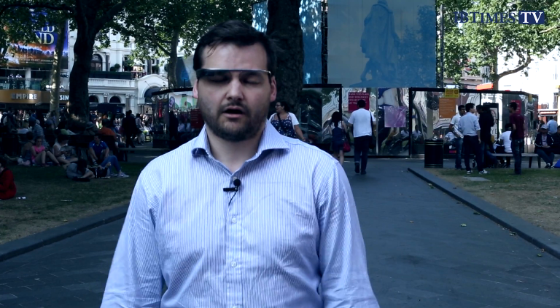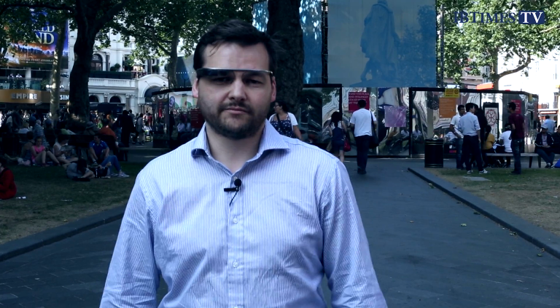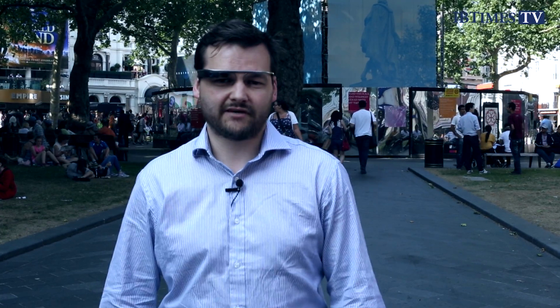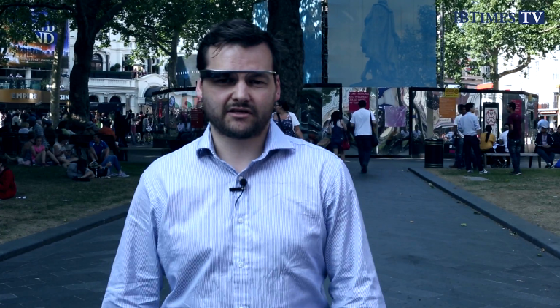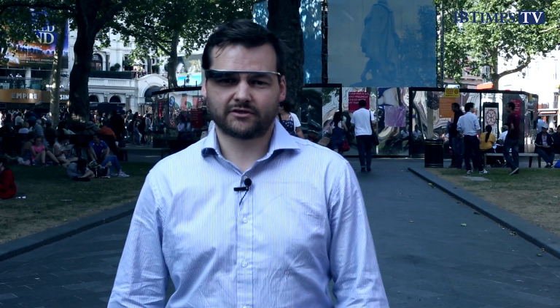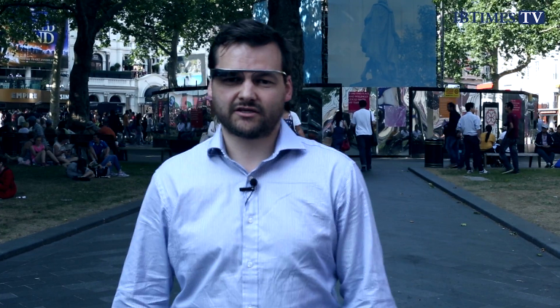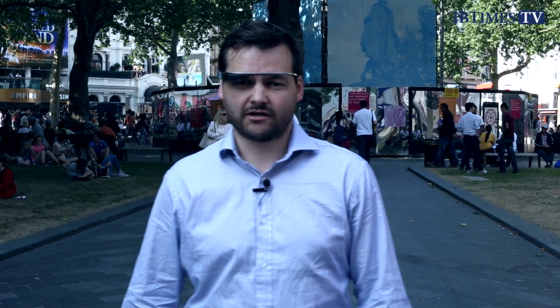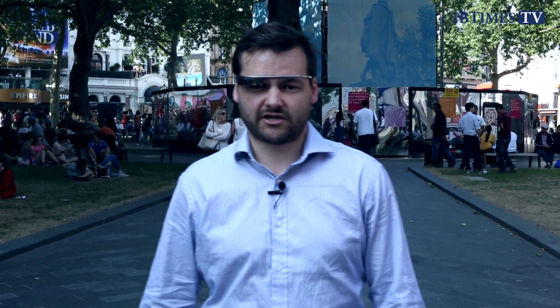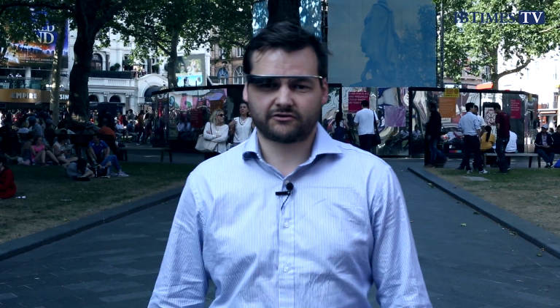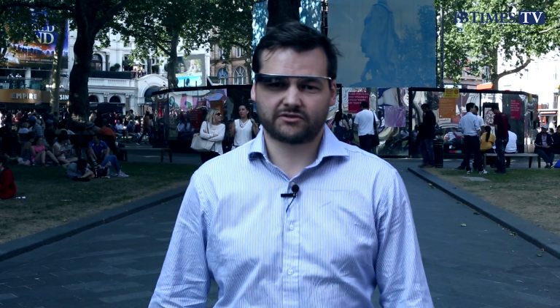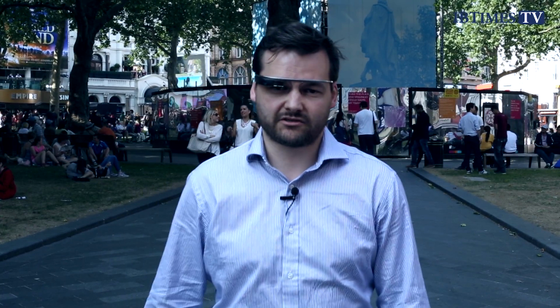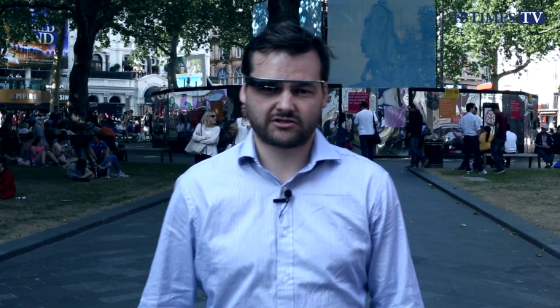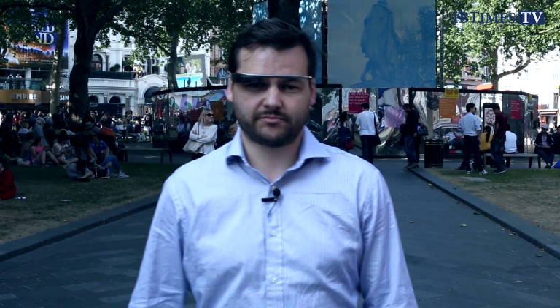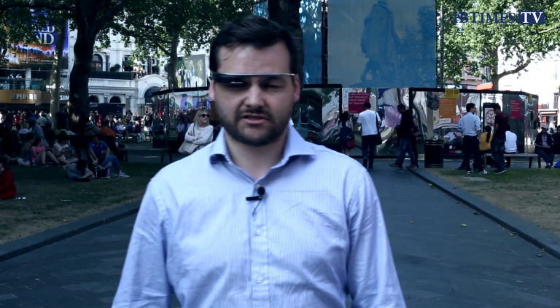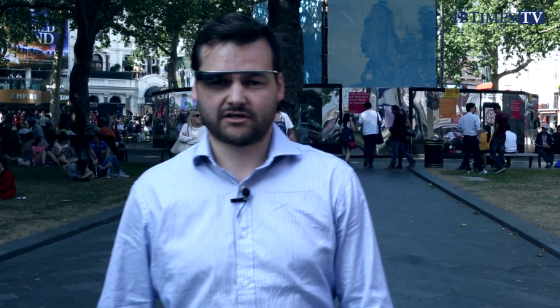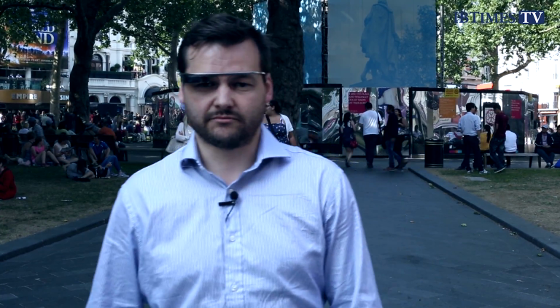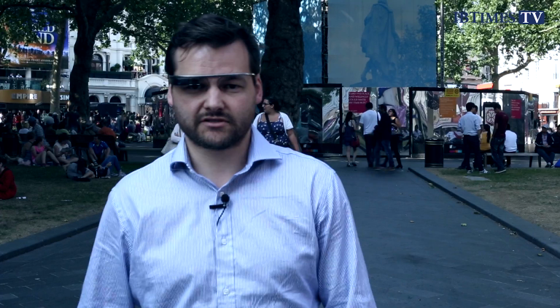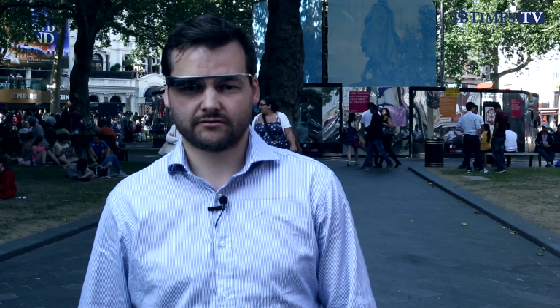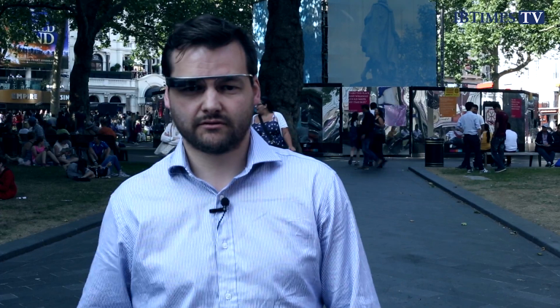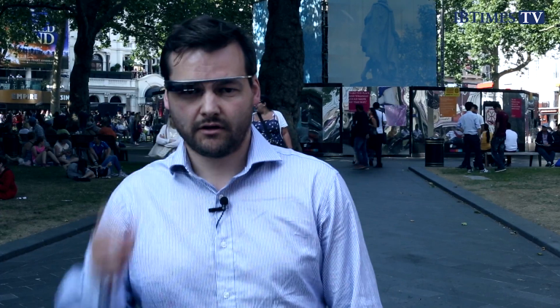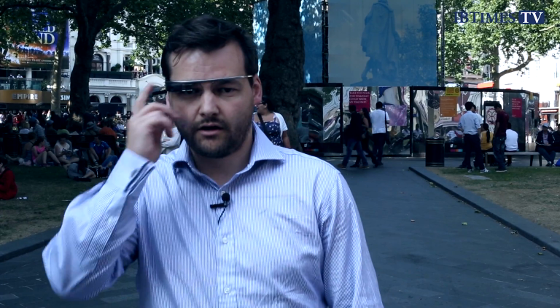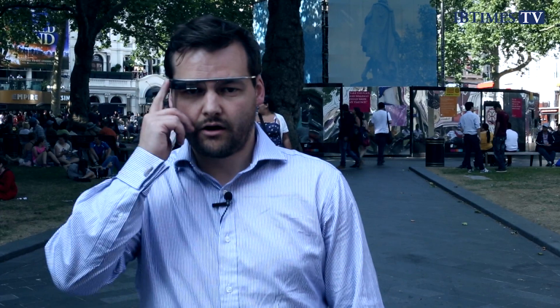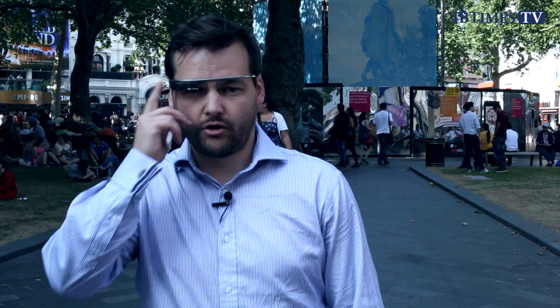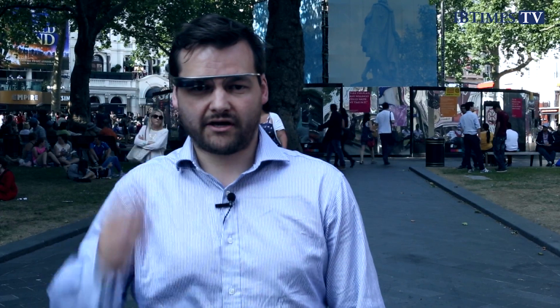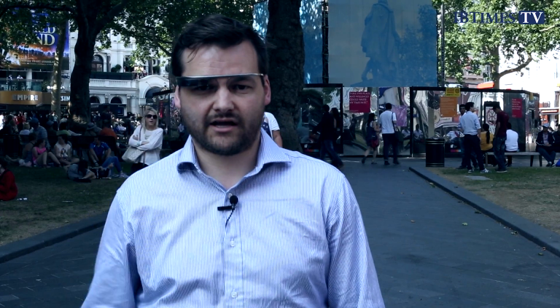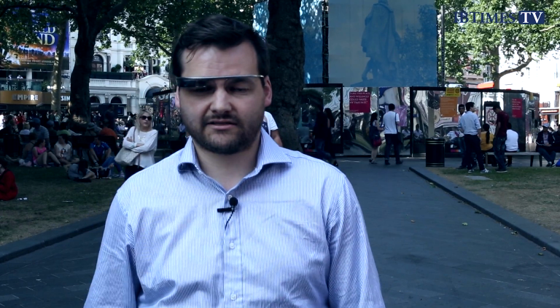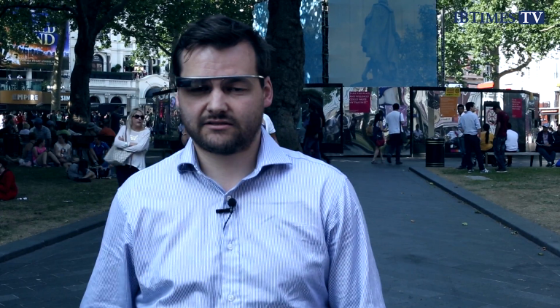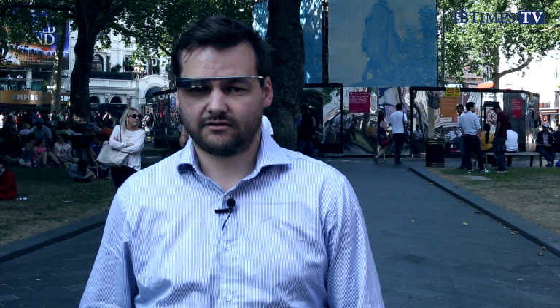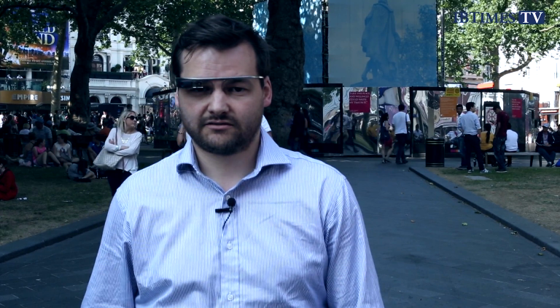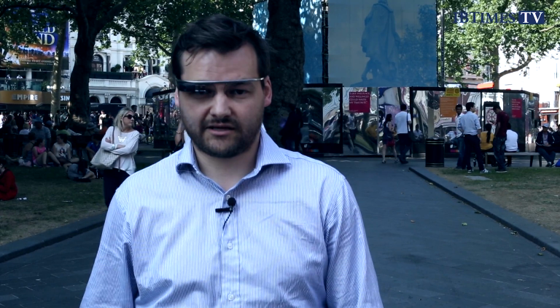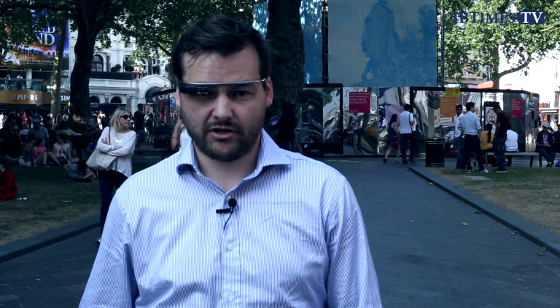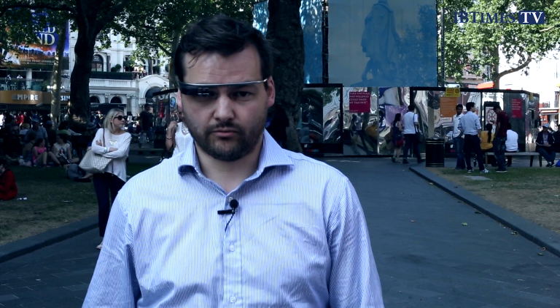I'm David Gilbert, Technology Editor with the International Business Times. OK Glass, take me home.